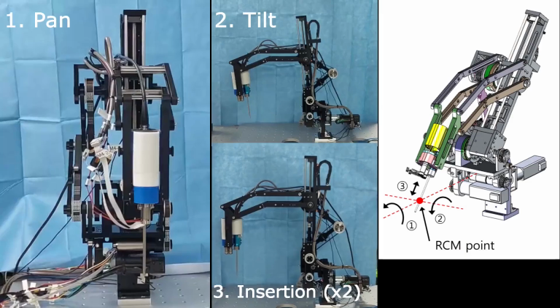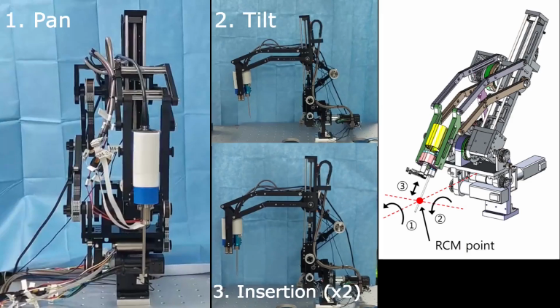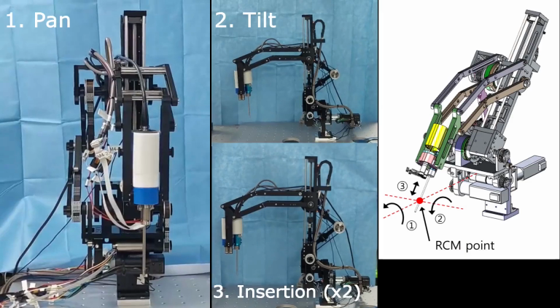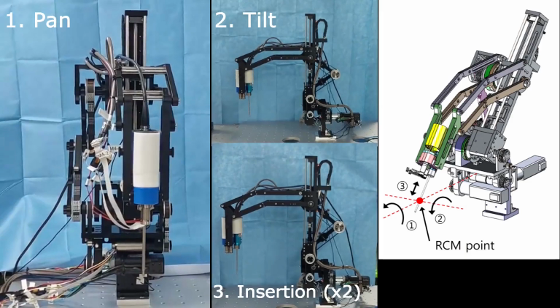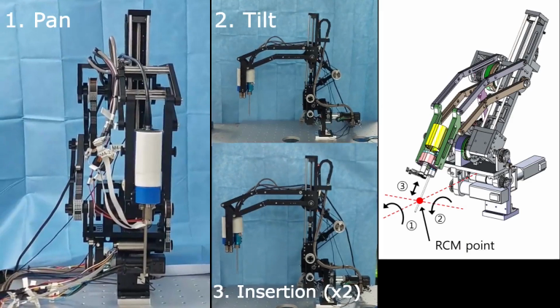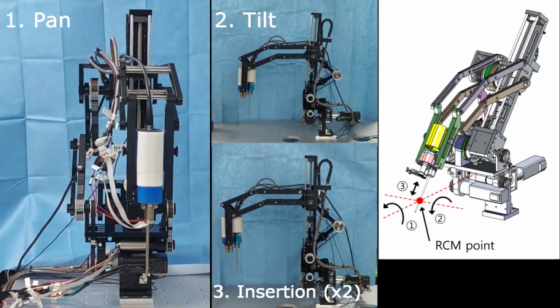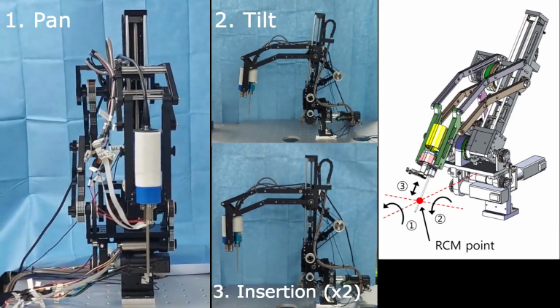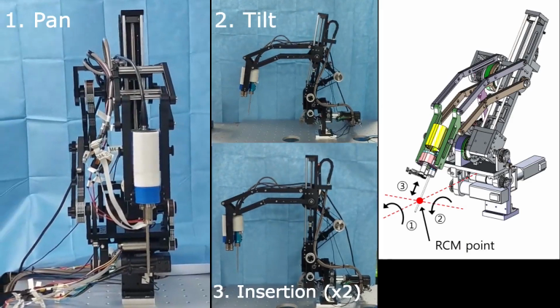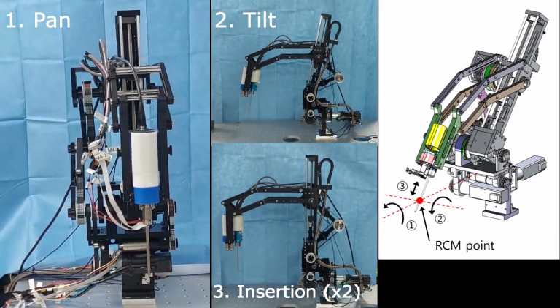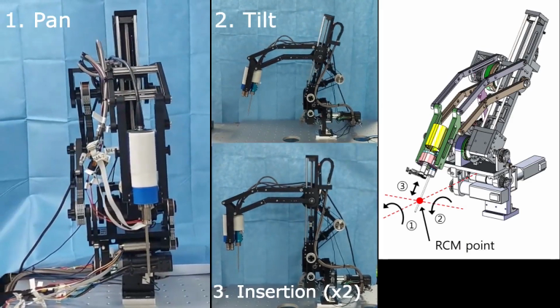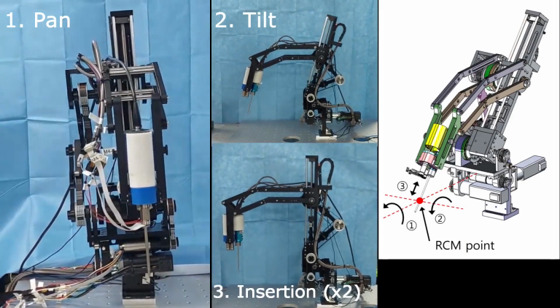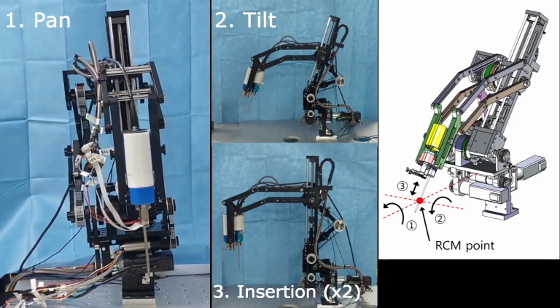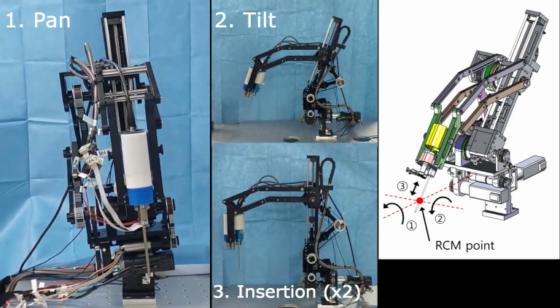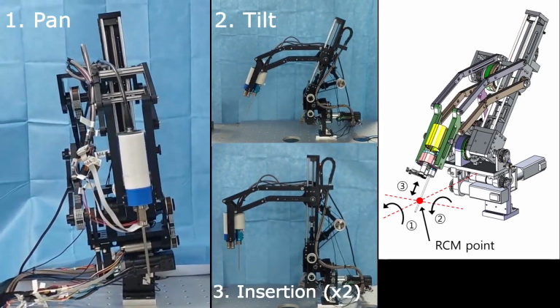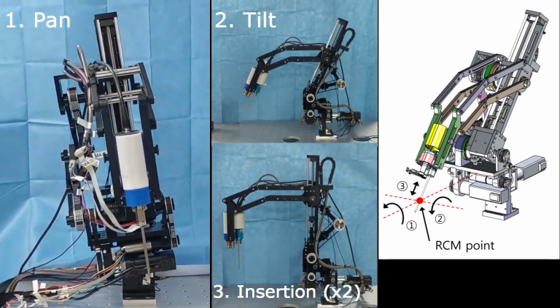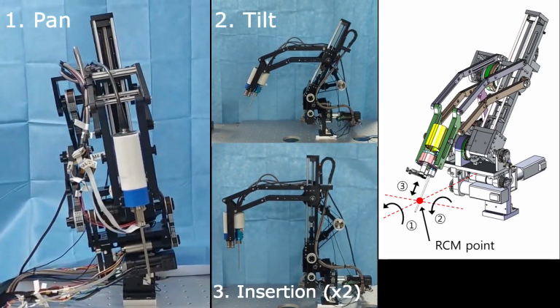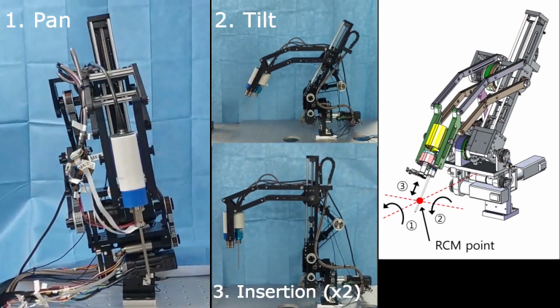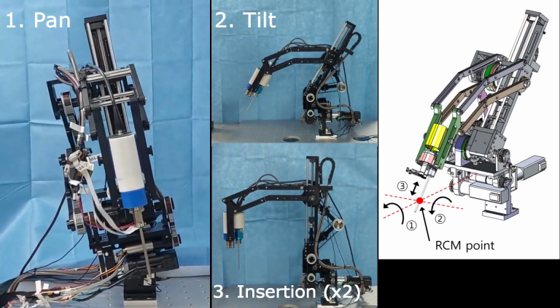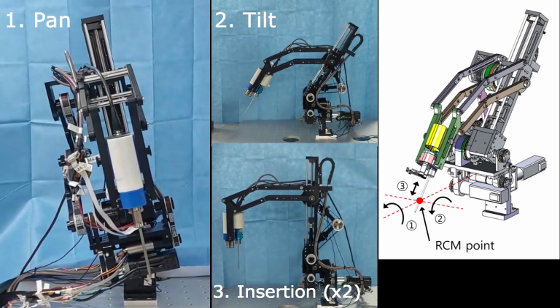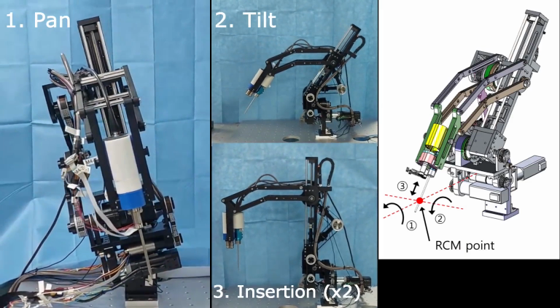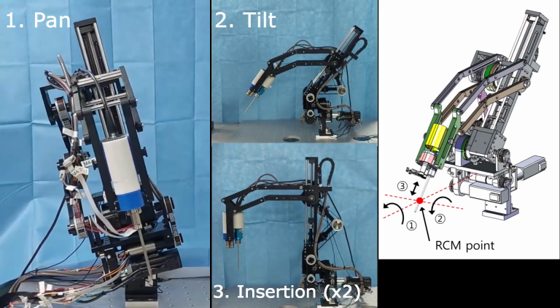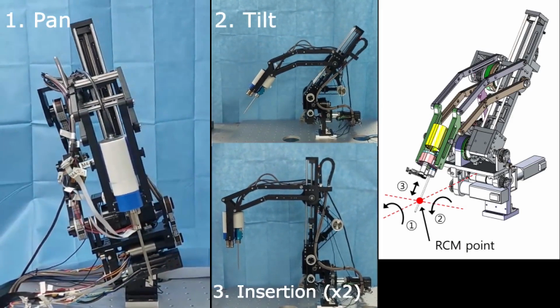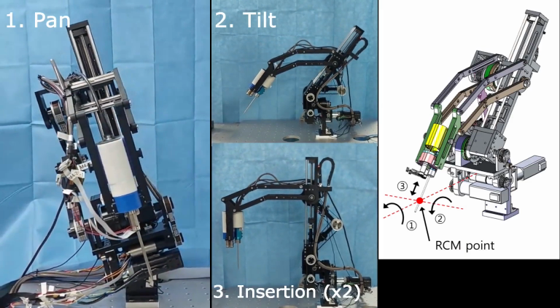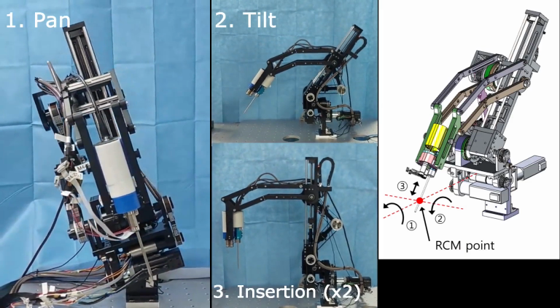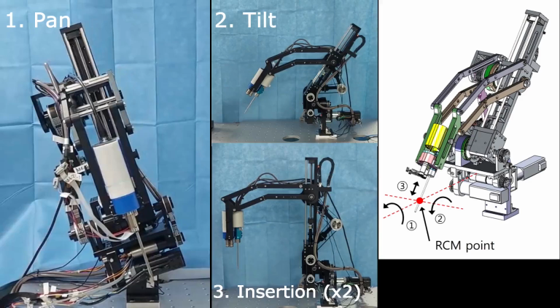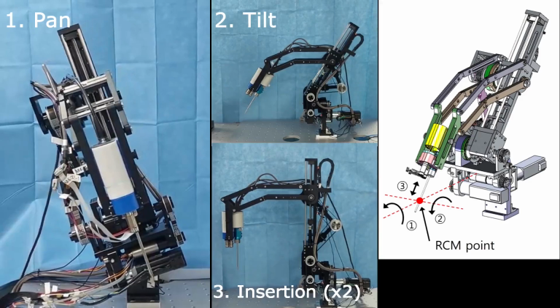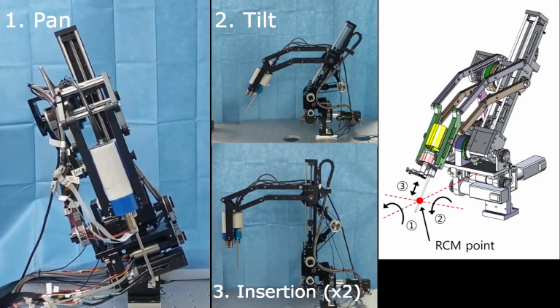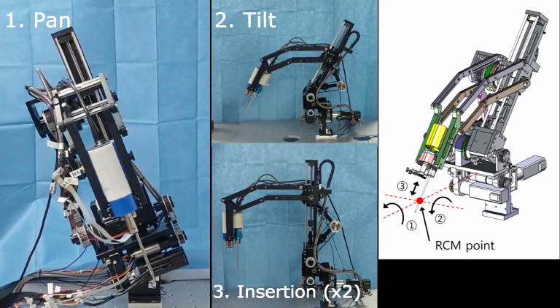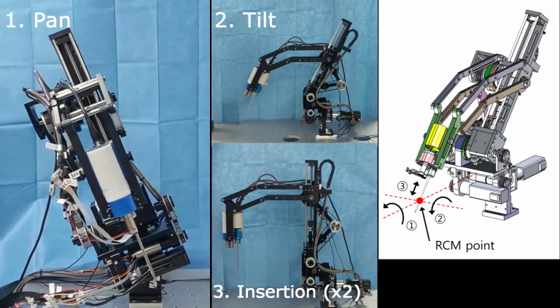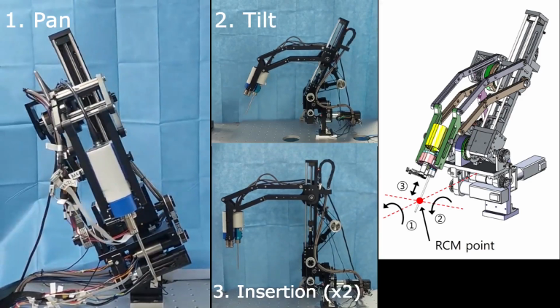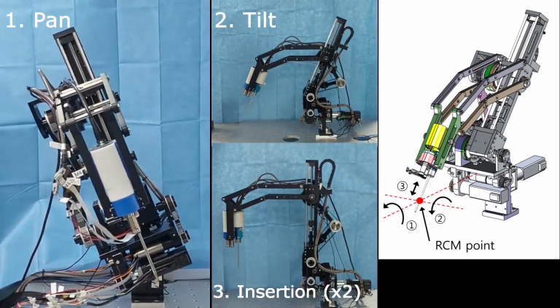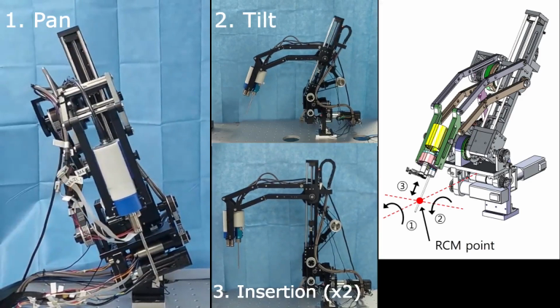The following video shows the motion of the new RCM mechanism and a test of the MIS-ROBOT on a clay mockup in pork bones.